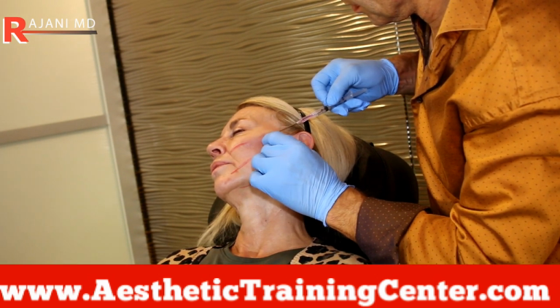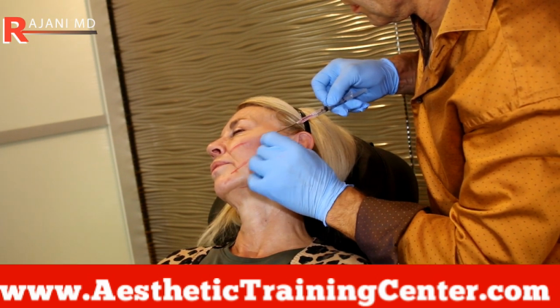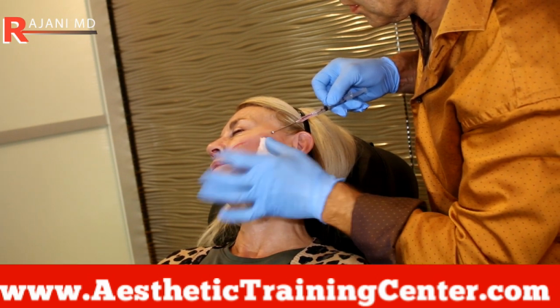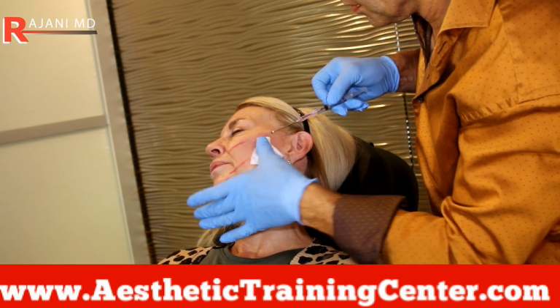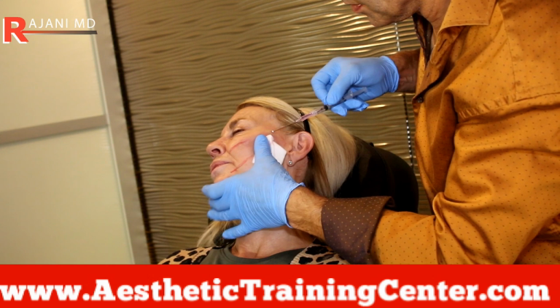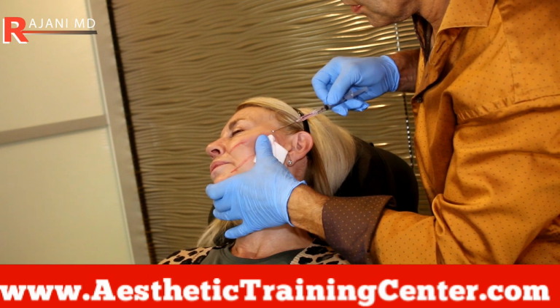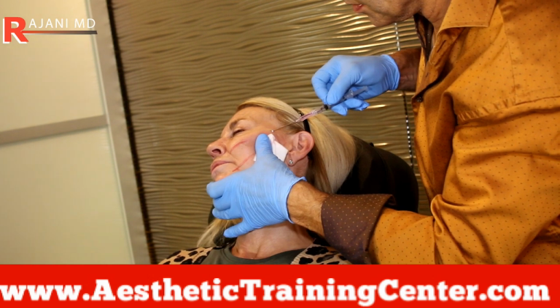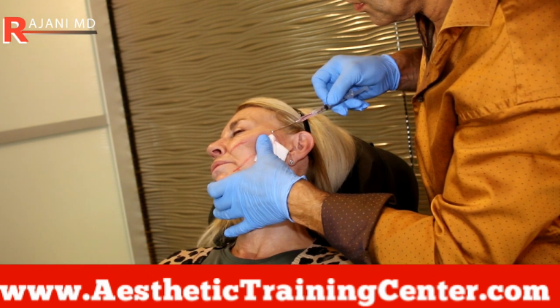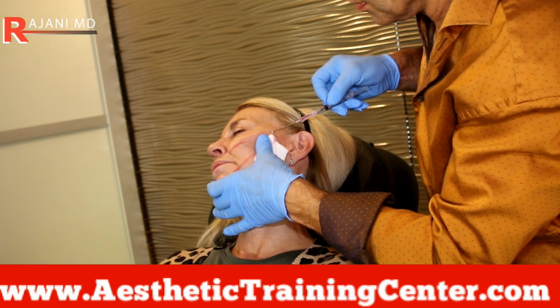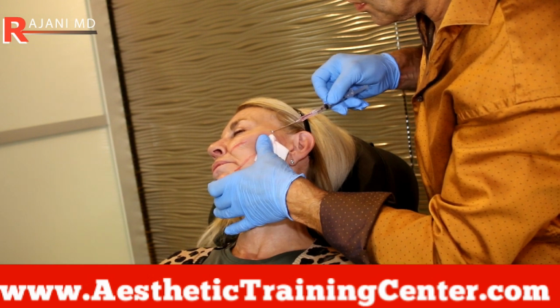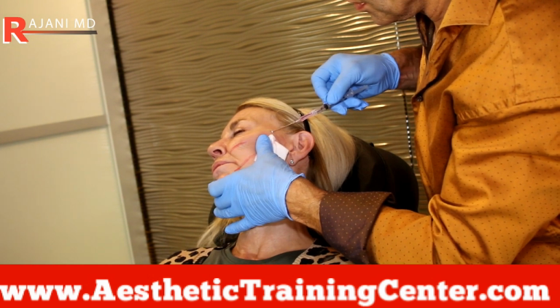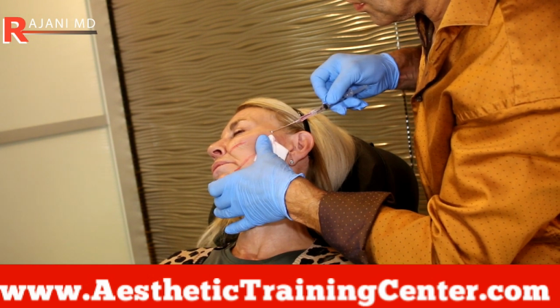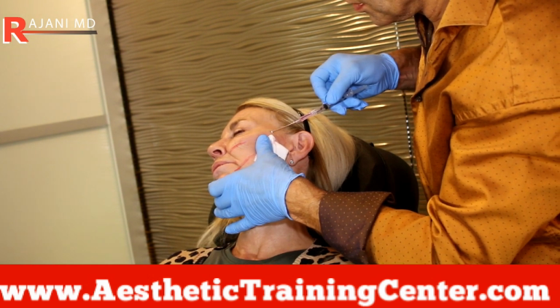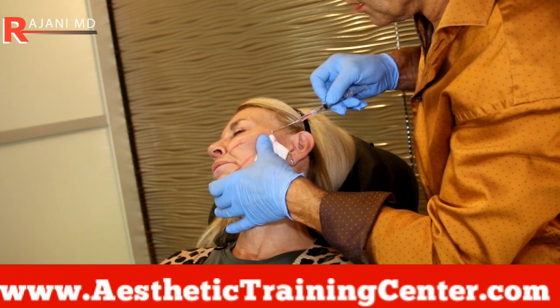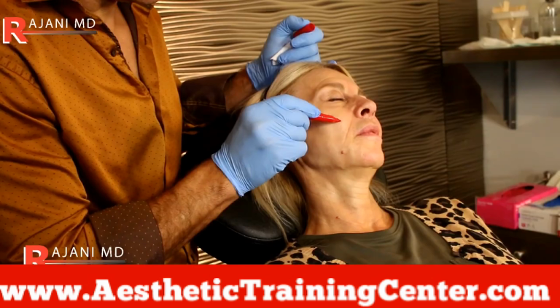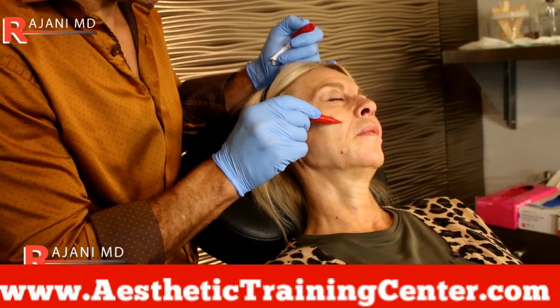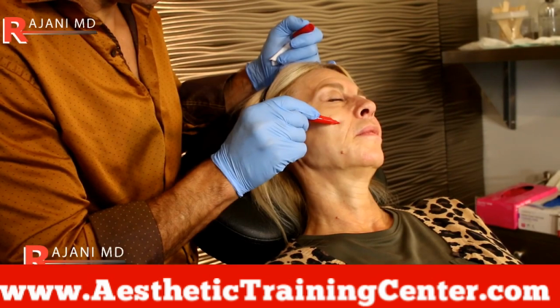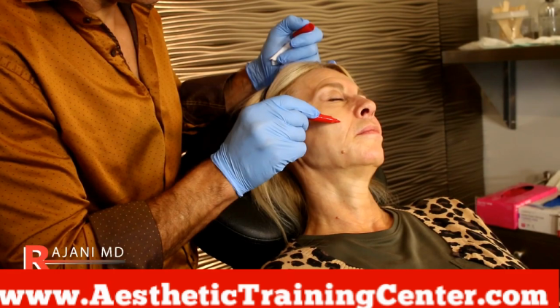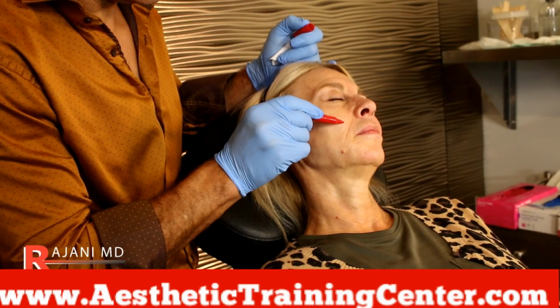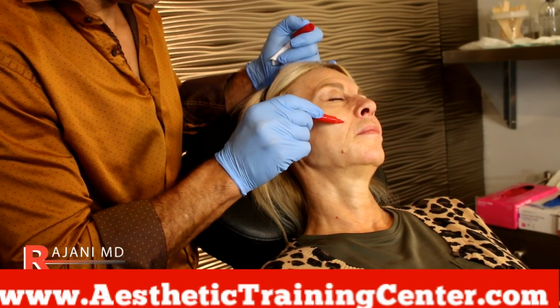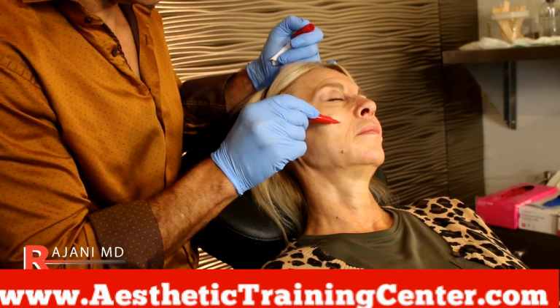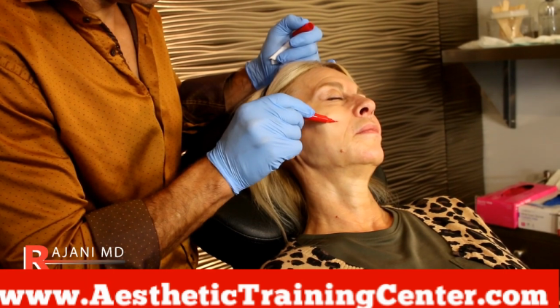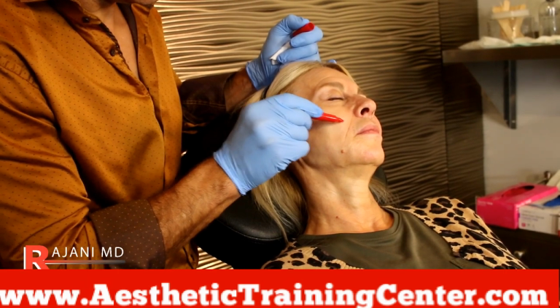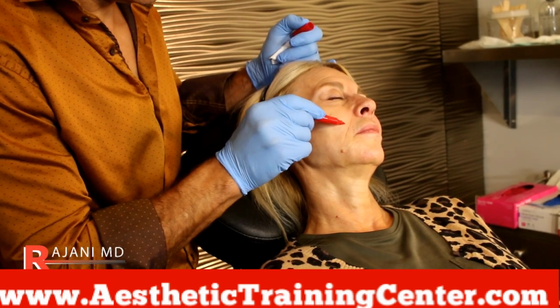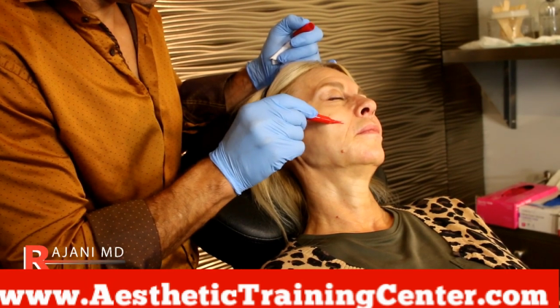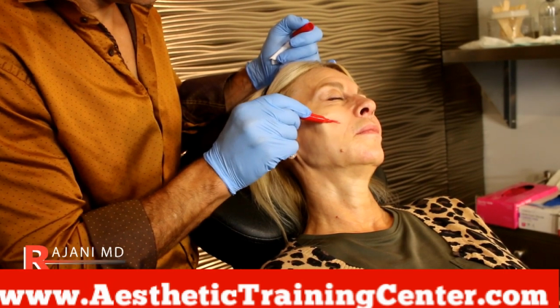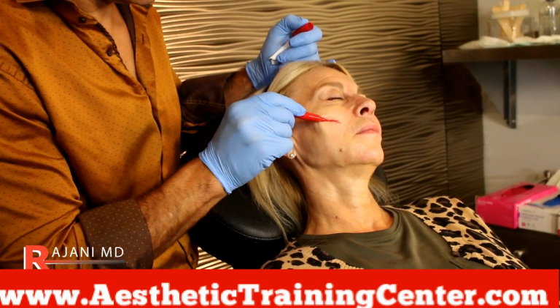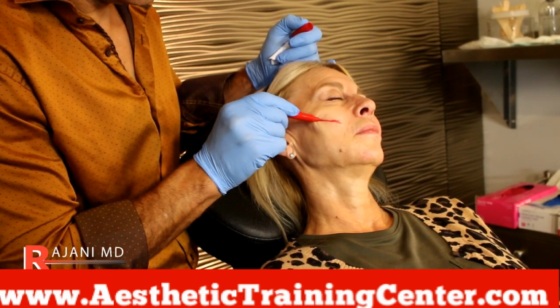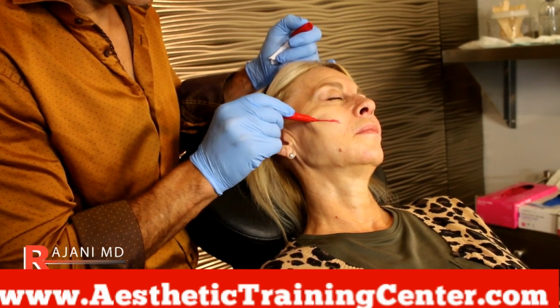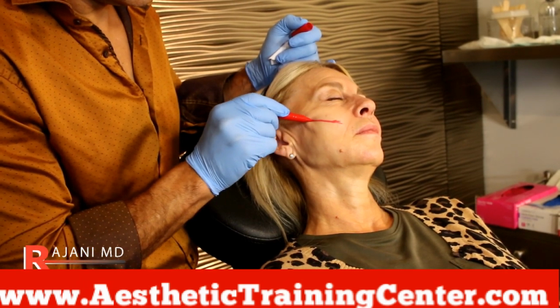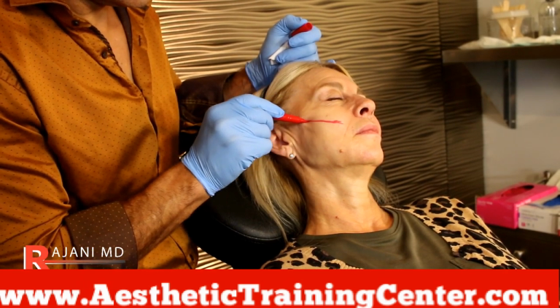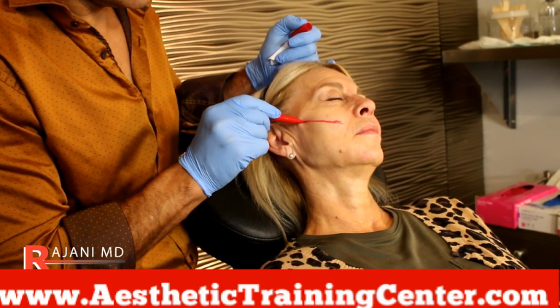You just saw me actually grab the skin and move the skin over the thread, which is a whole different technique.